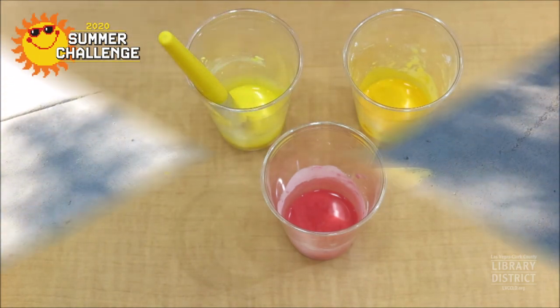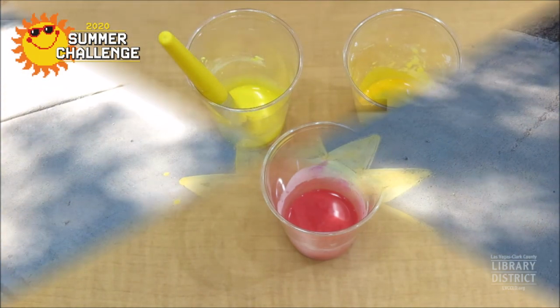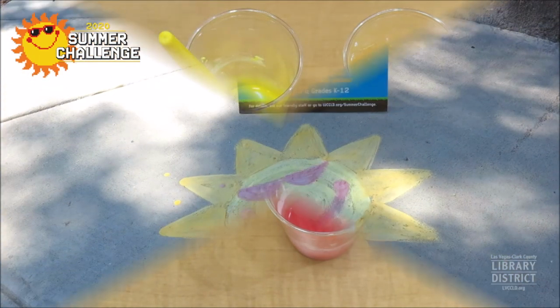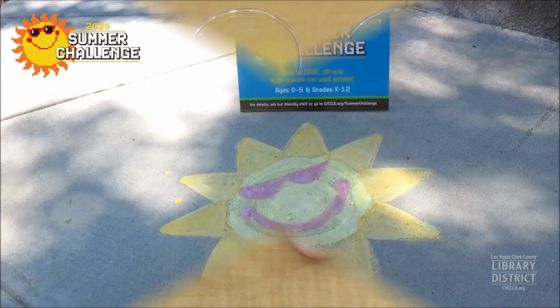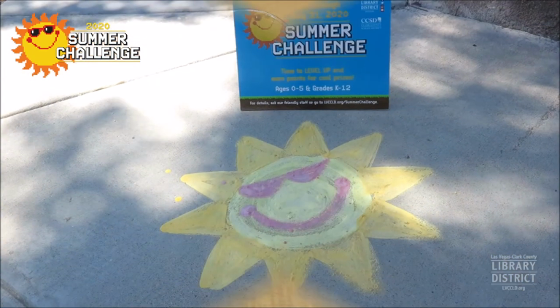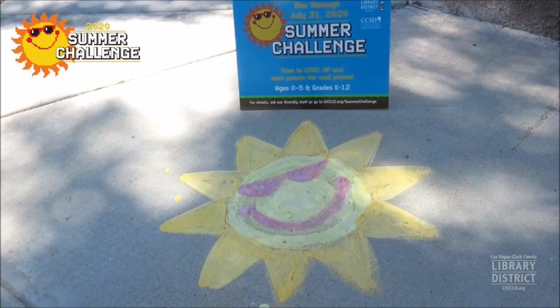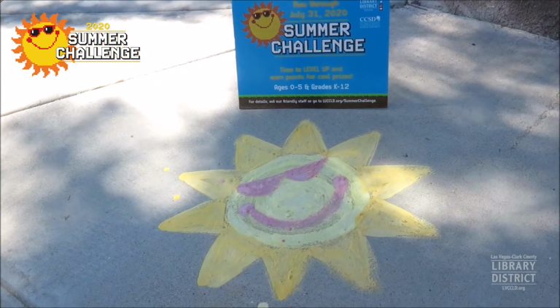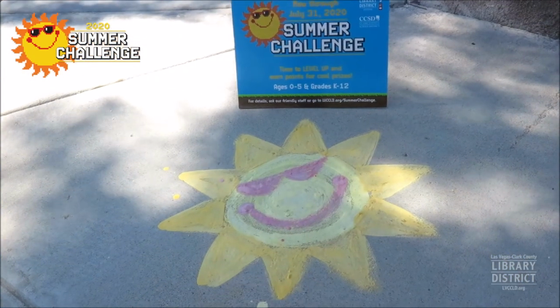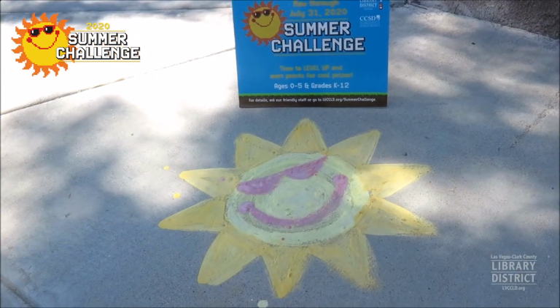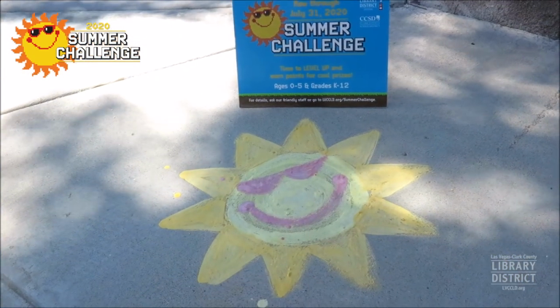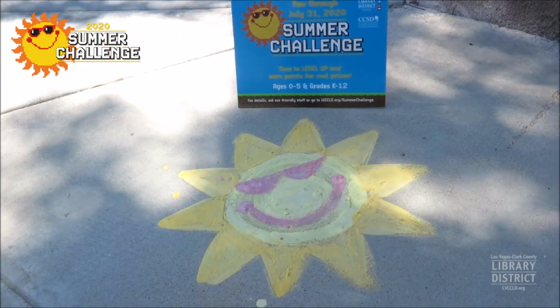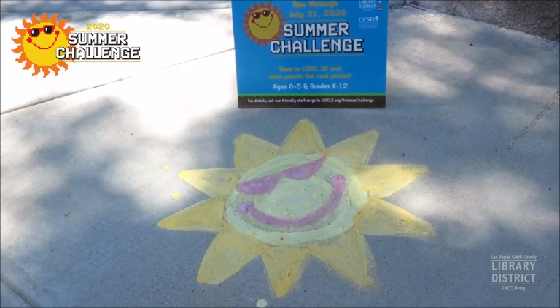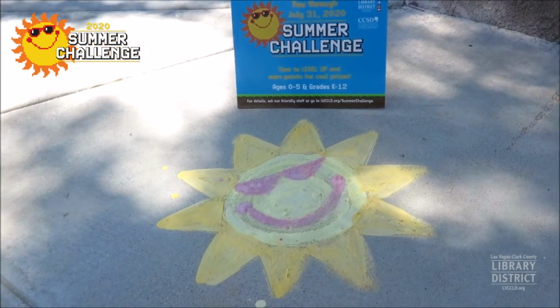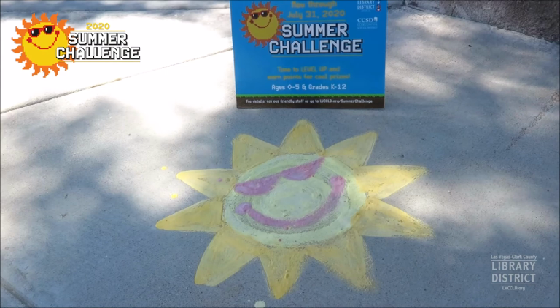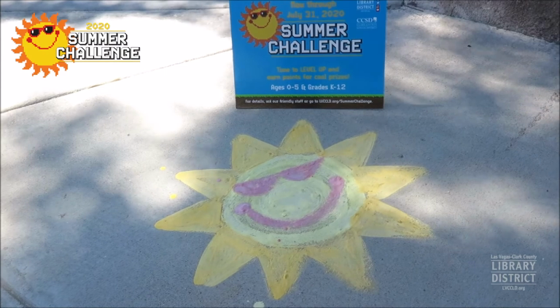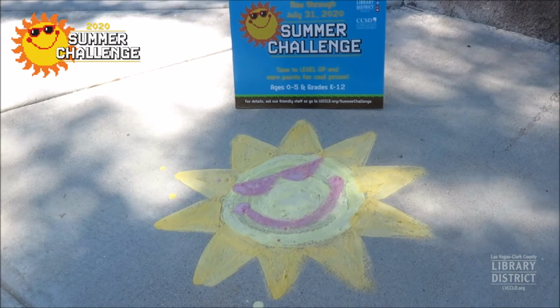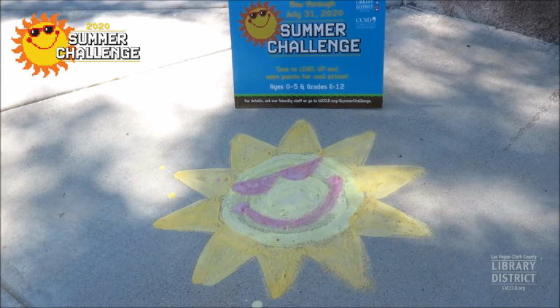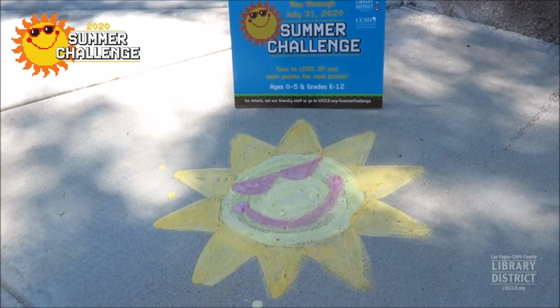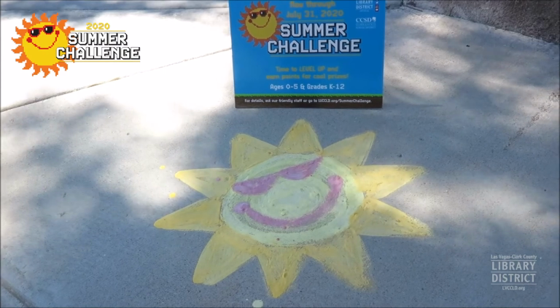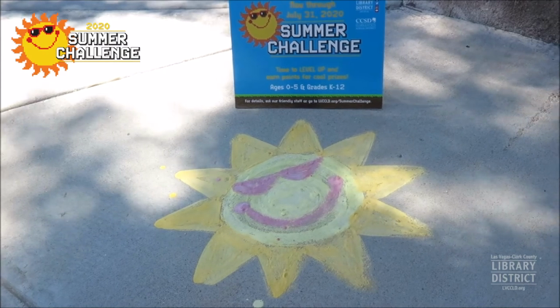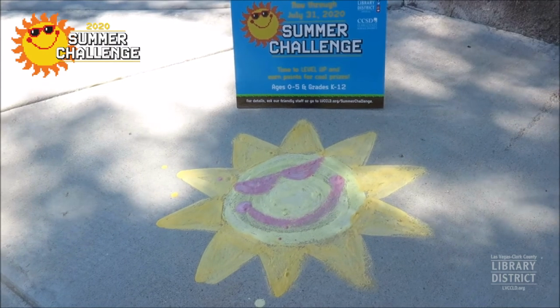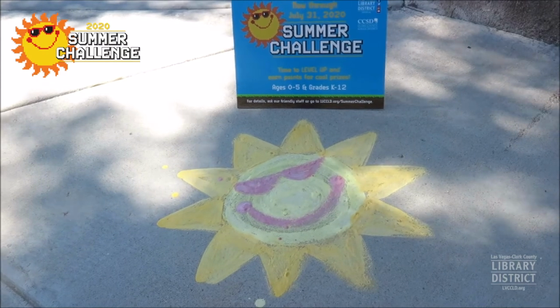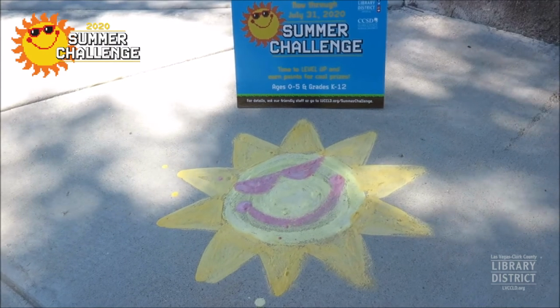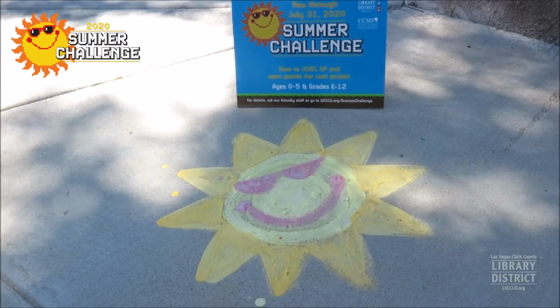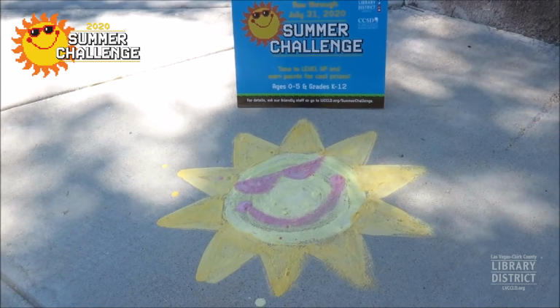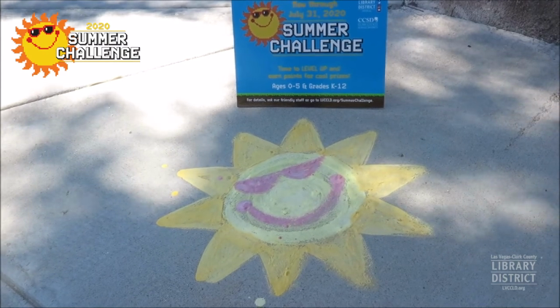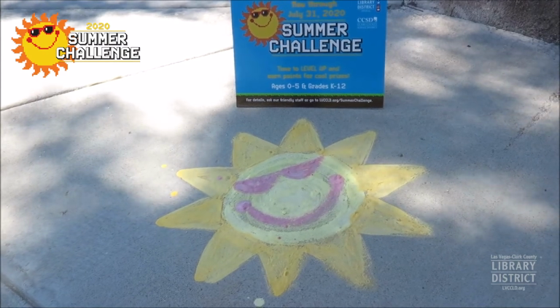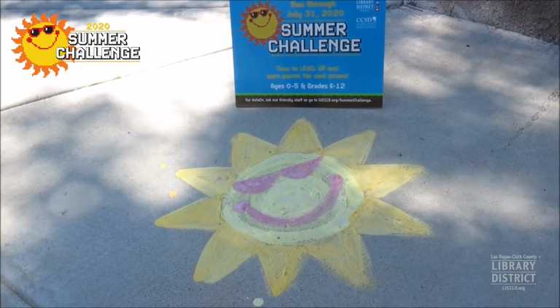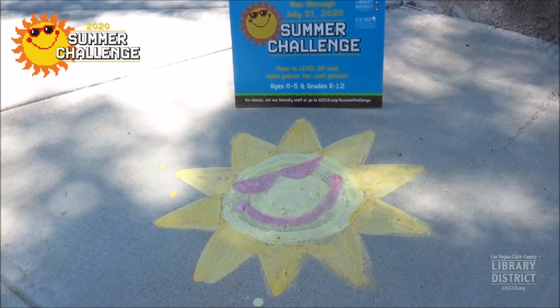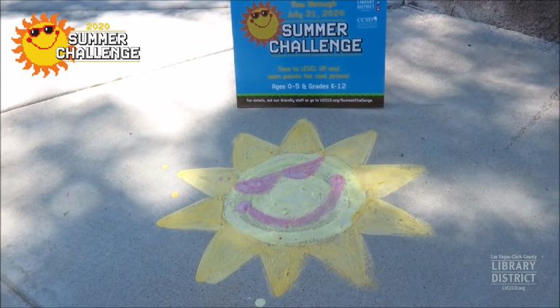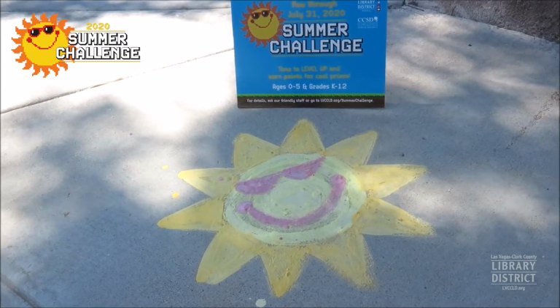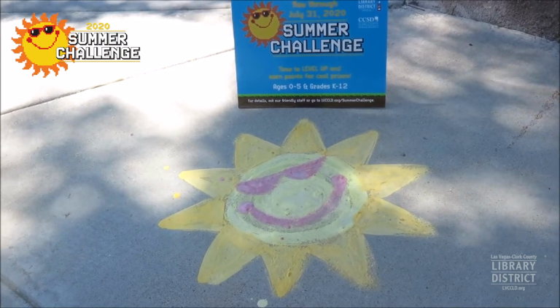Here is our finished creation! Chalk paint is easy to remove with water once you're finished.